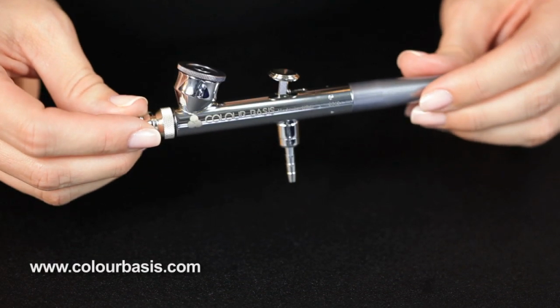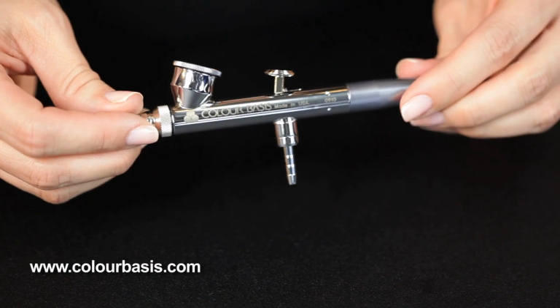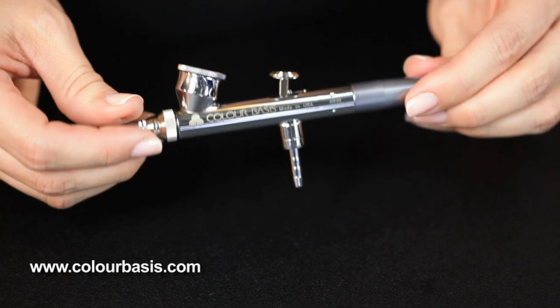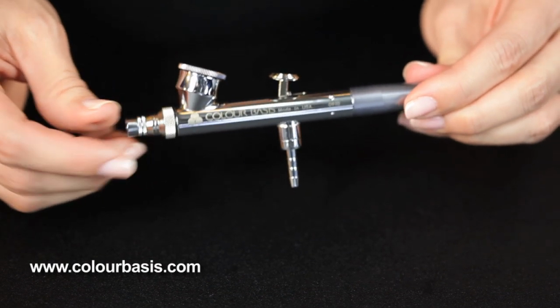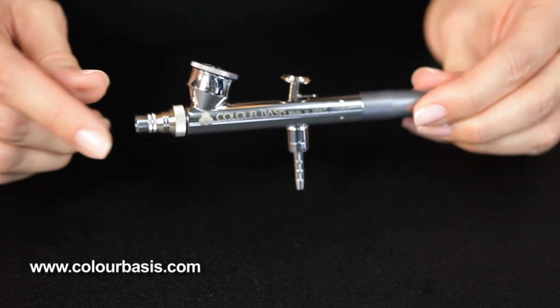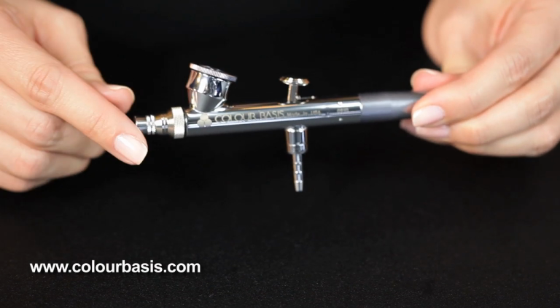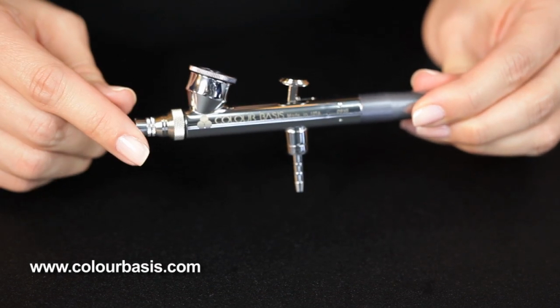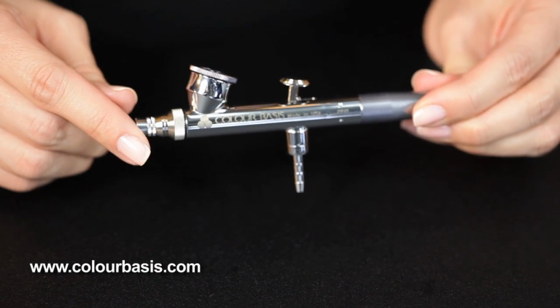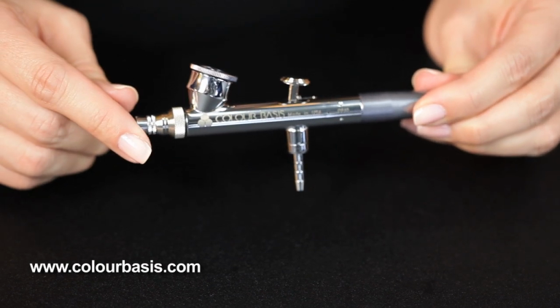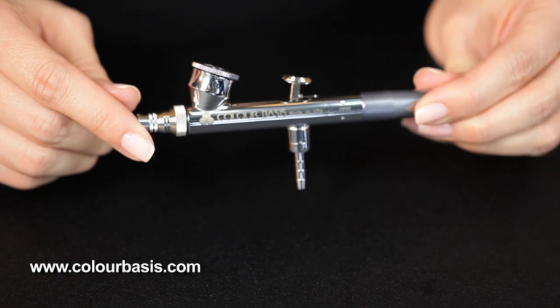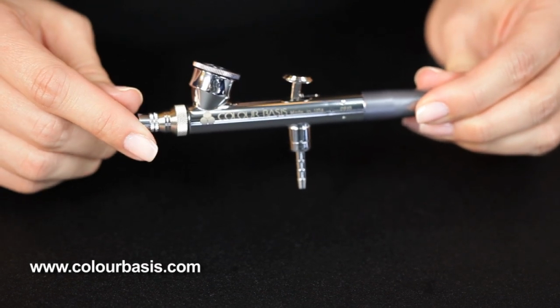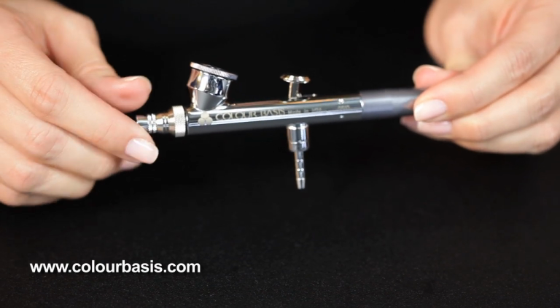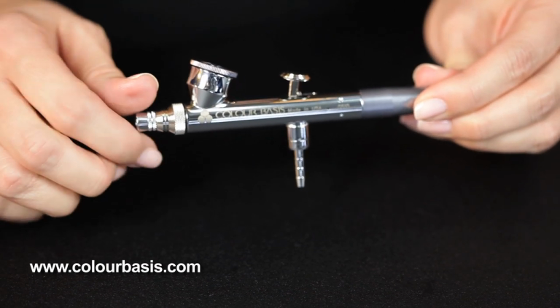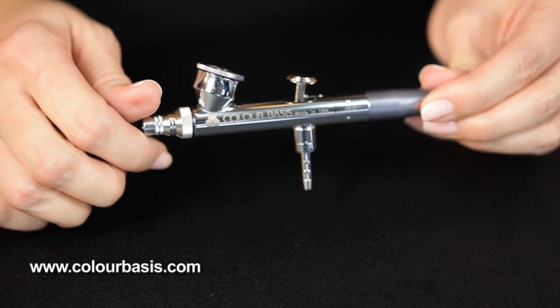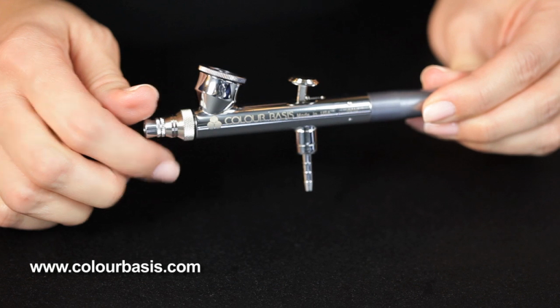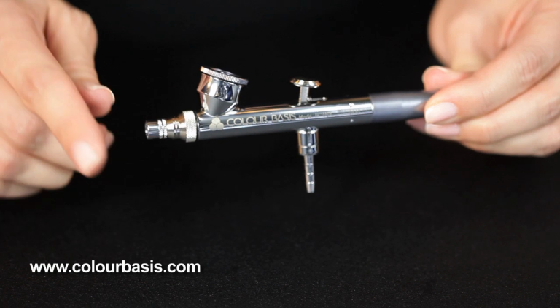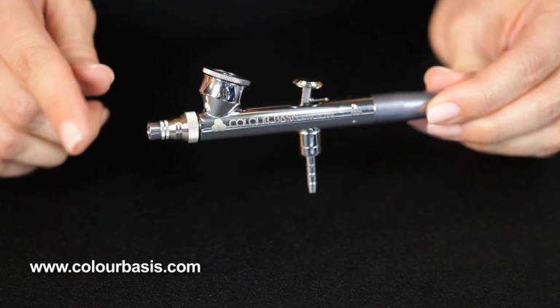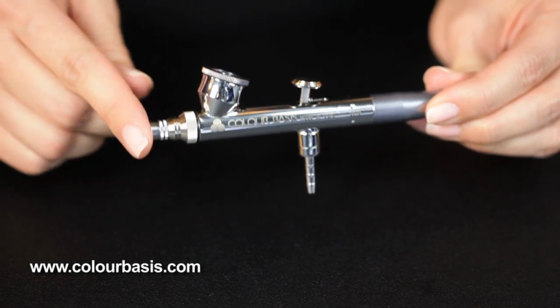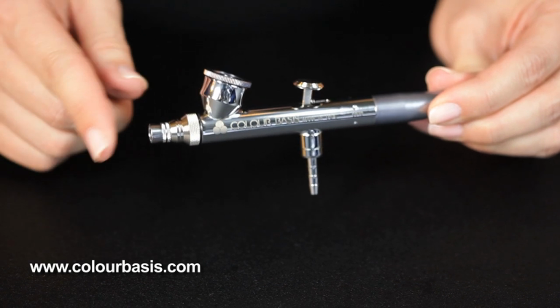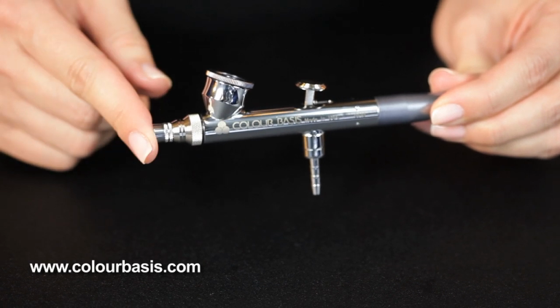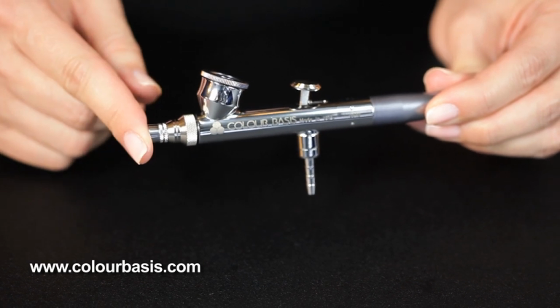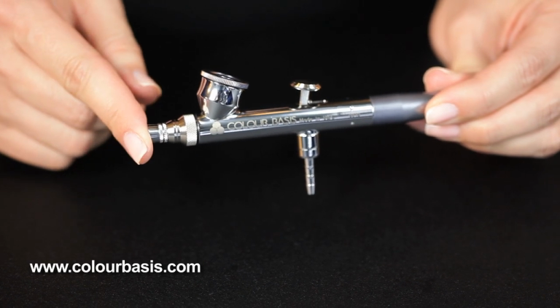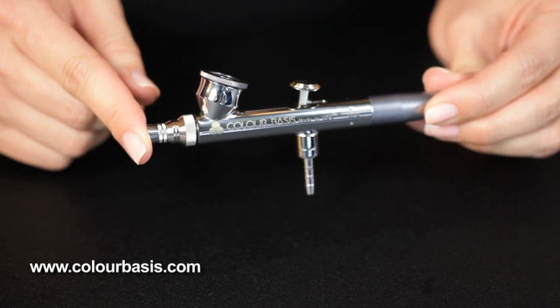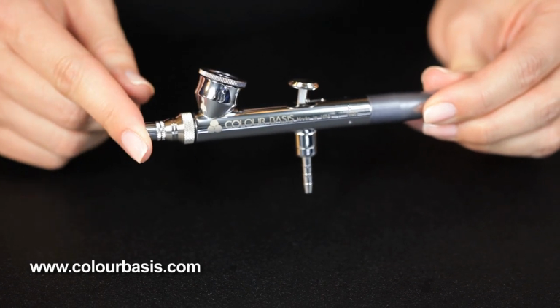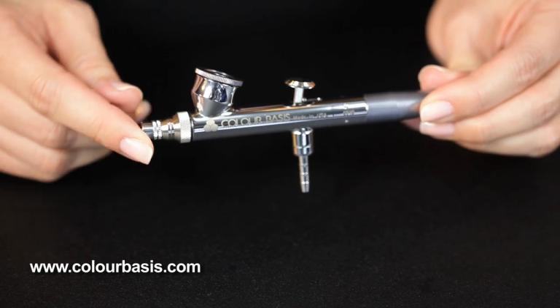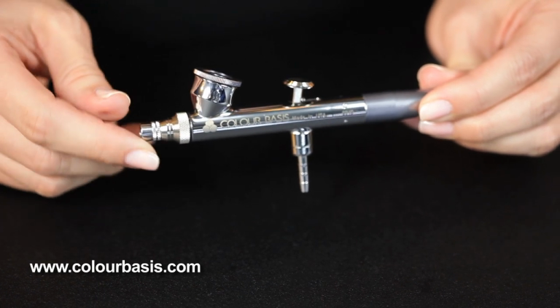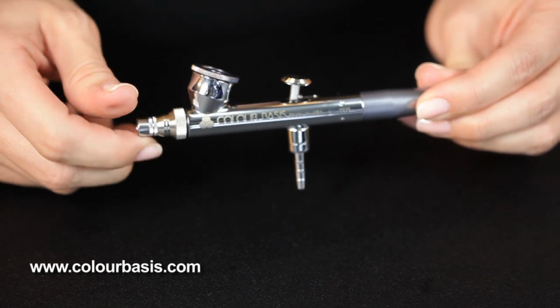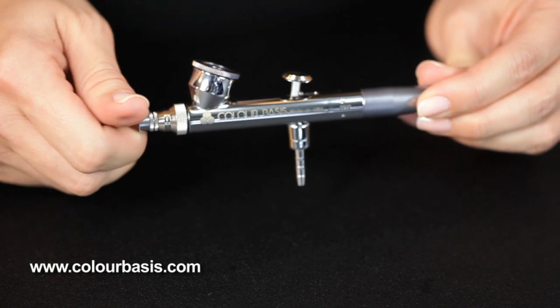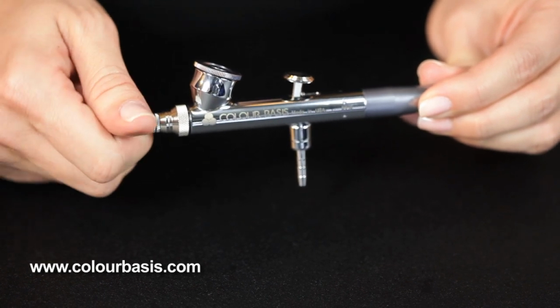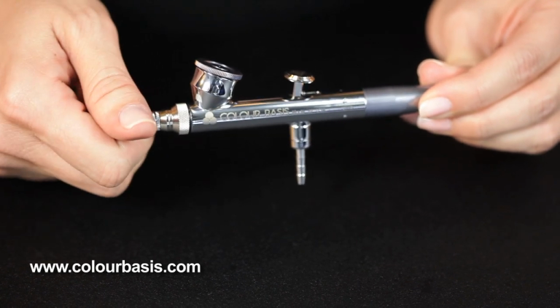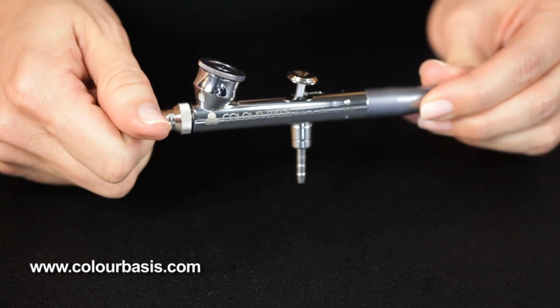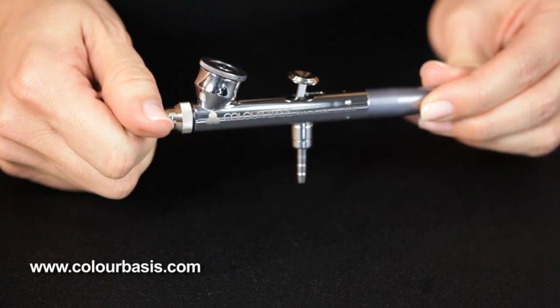Disassembling the Color Basis Airbrush — we're going to start from the front of the airbrush and work our way back.